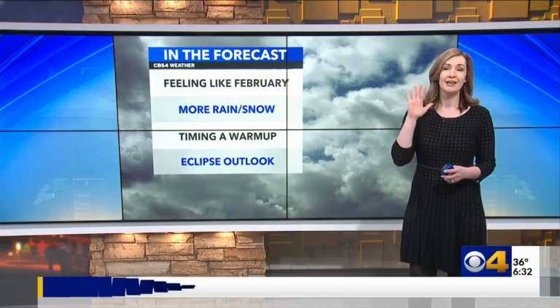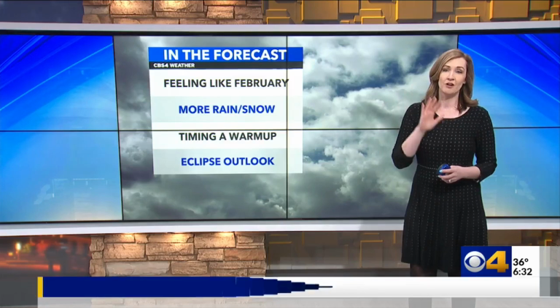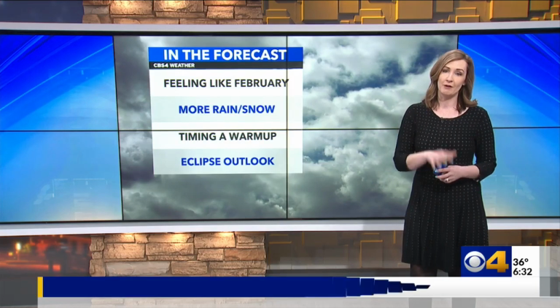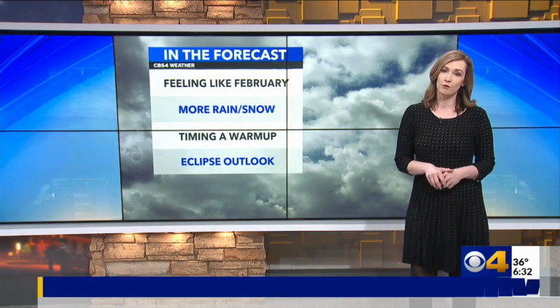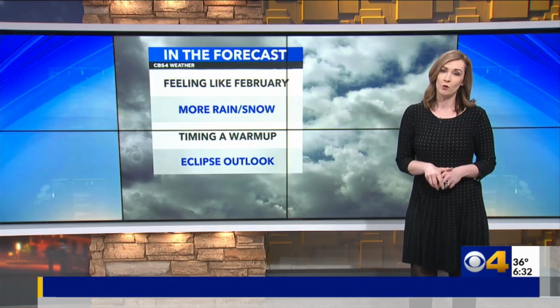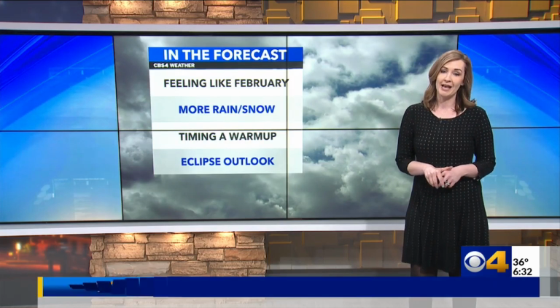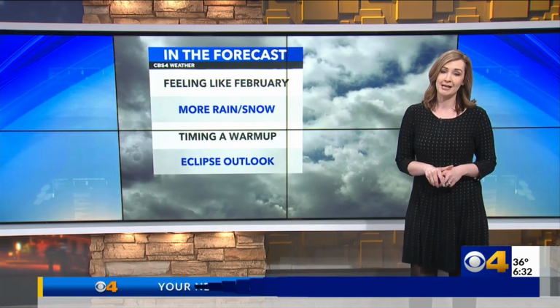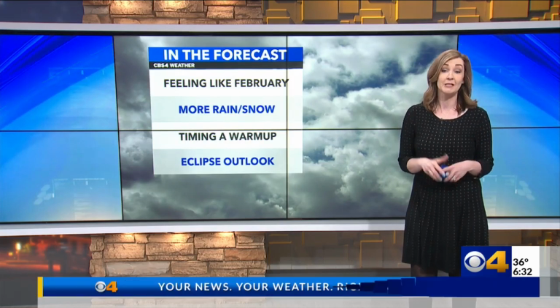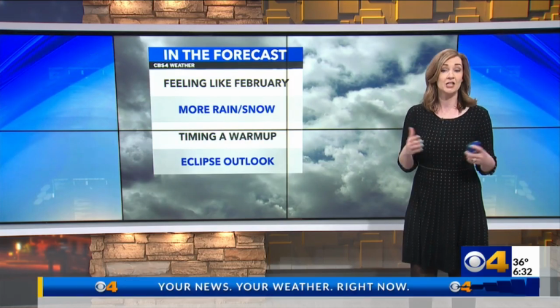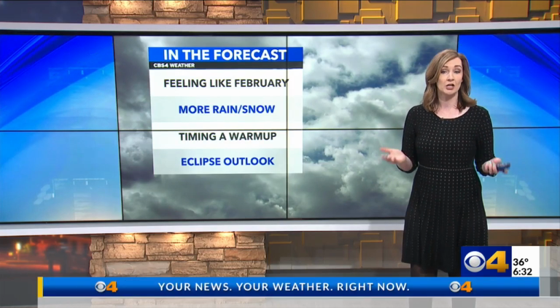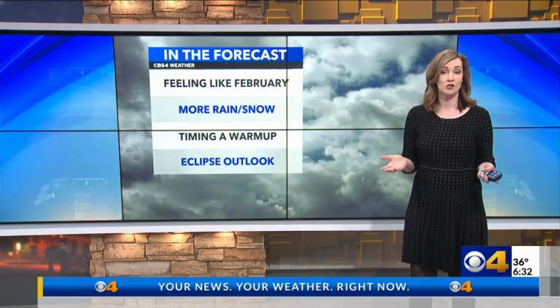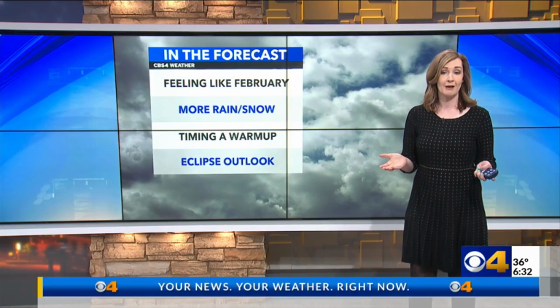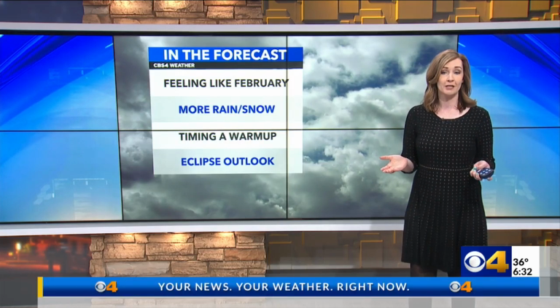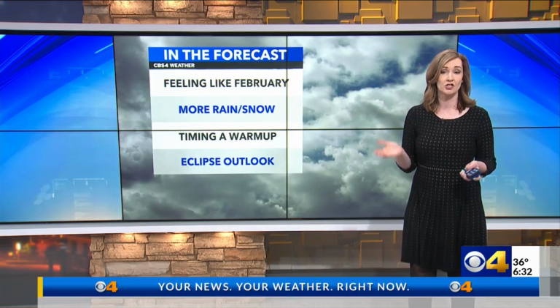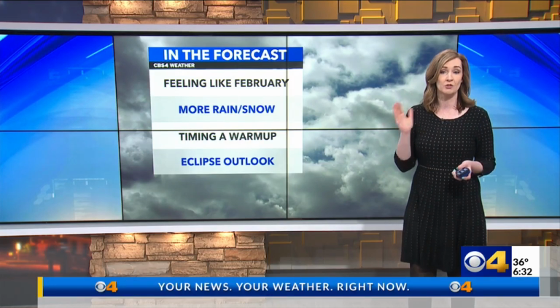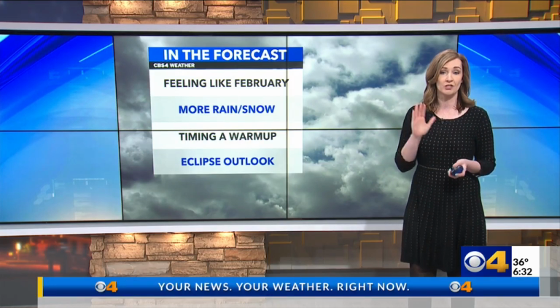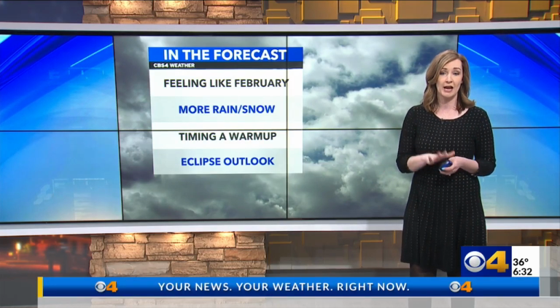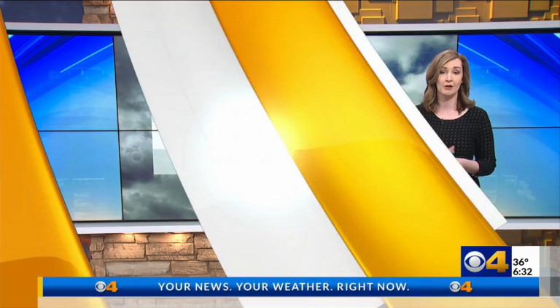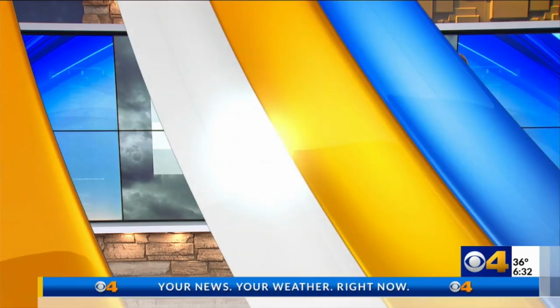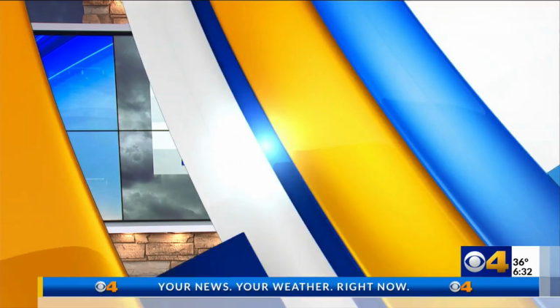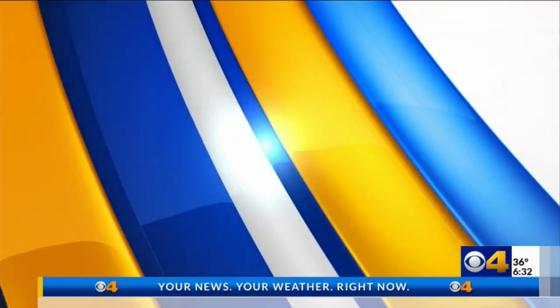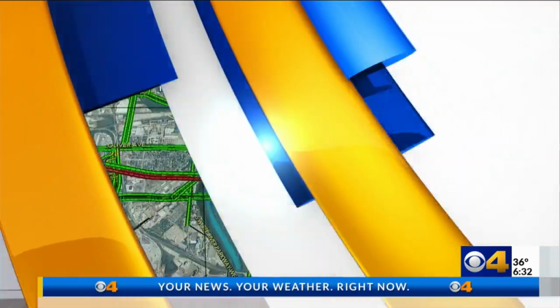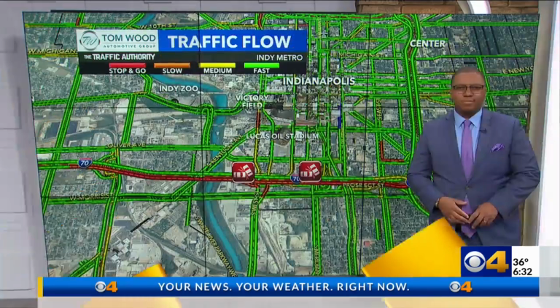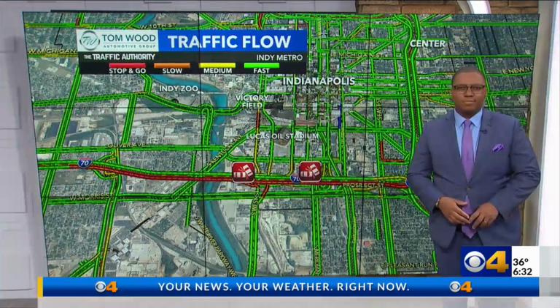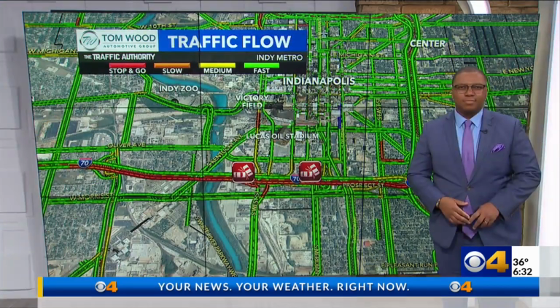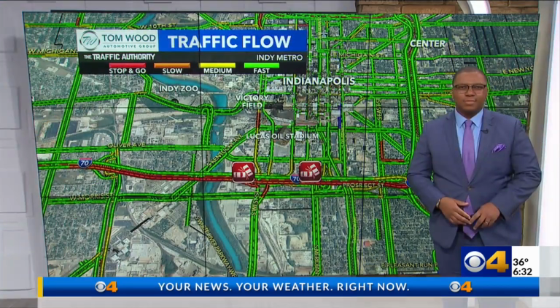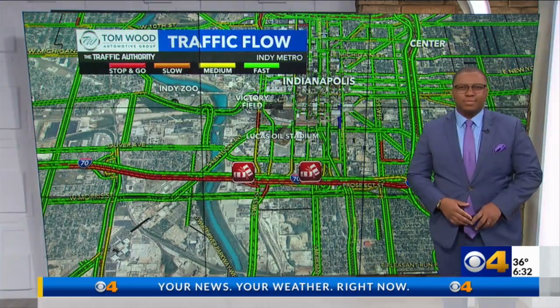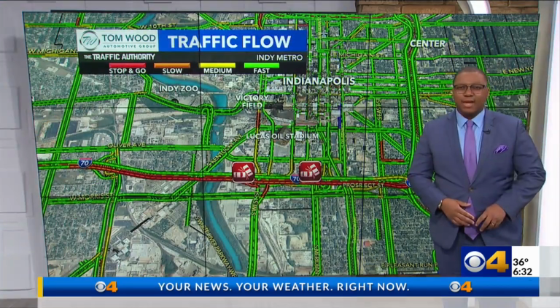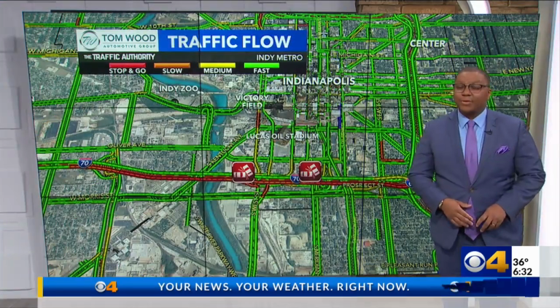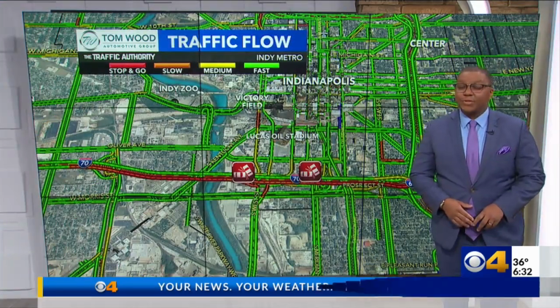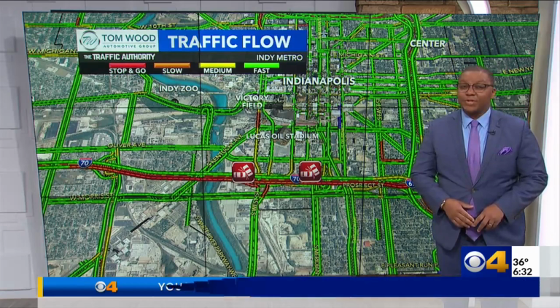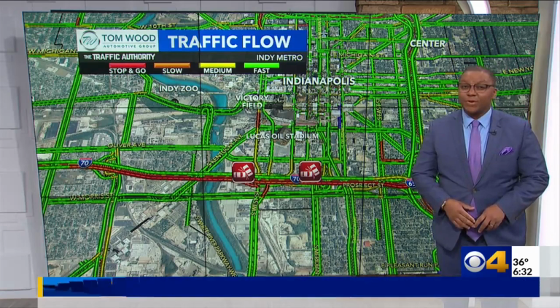Here in my full forecast, but let's check our traffic conditions with Cameron. I know we have some issues. What do we have going on? Krista, 6:32.